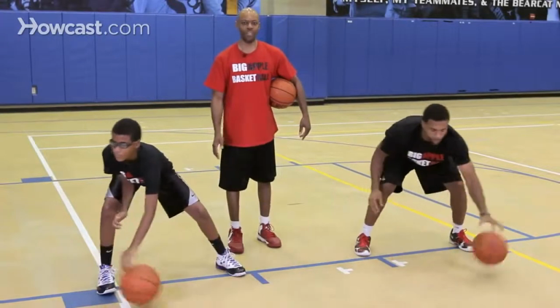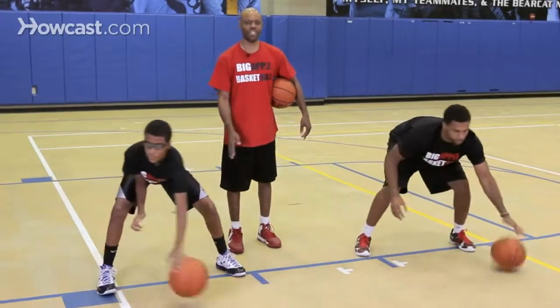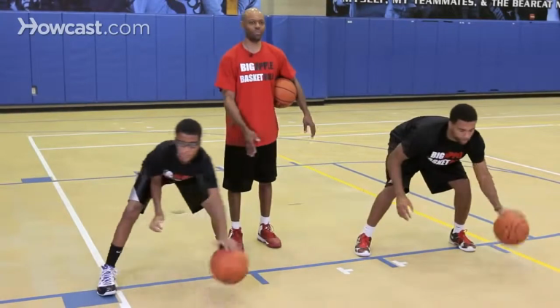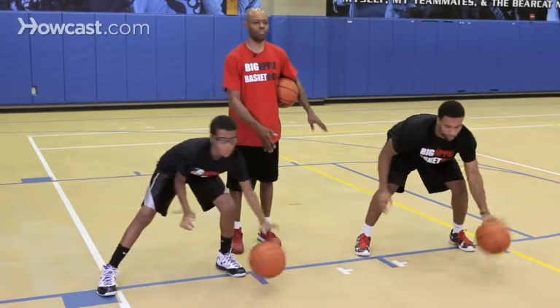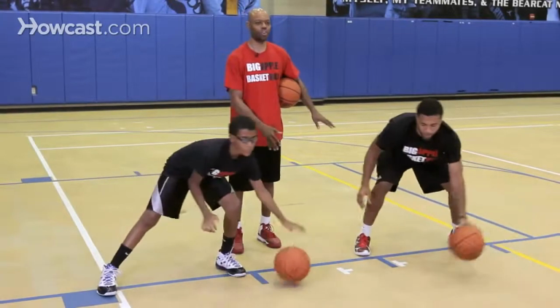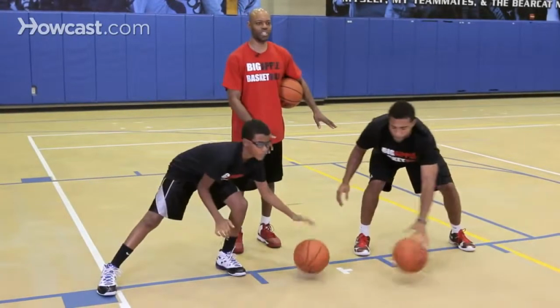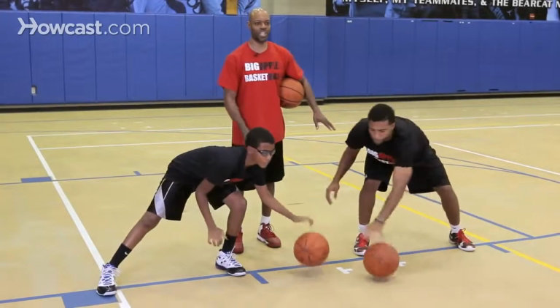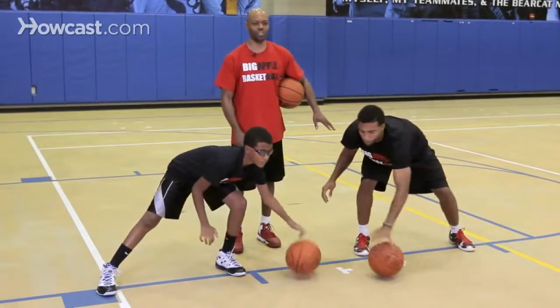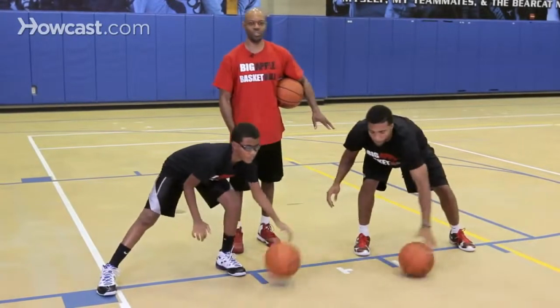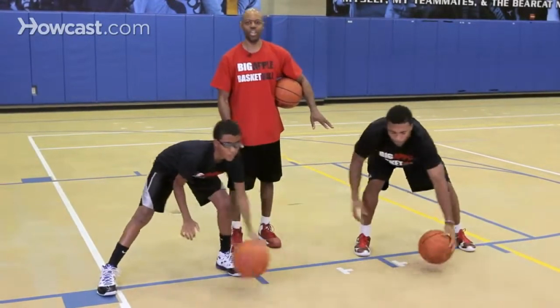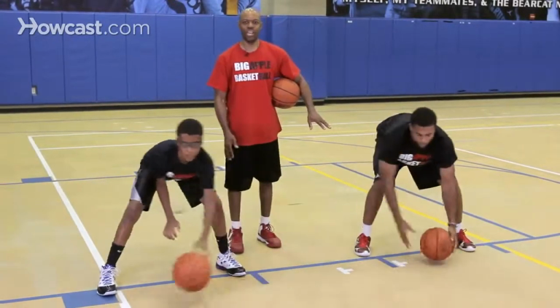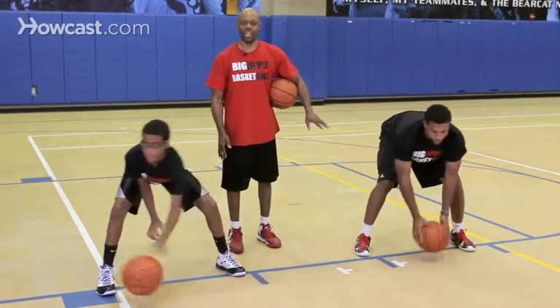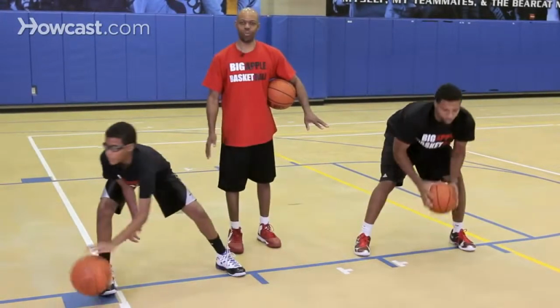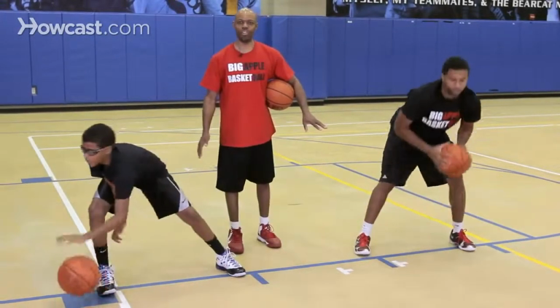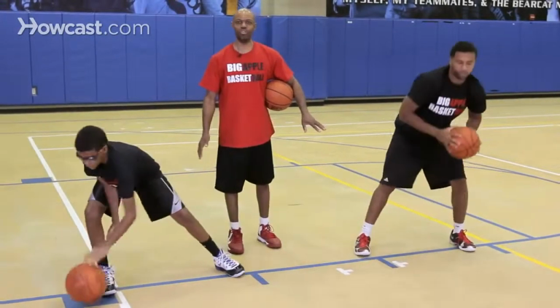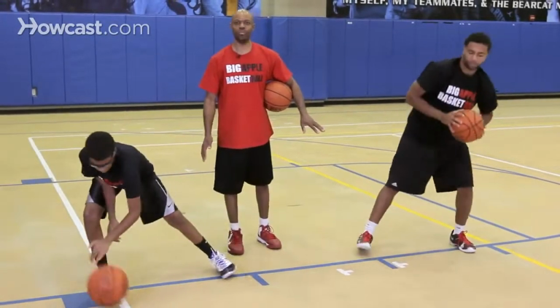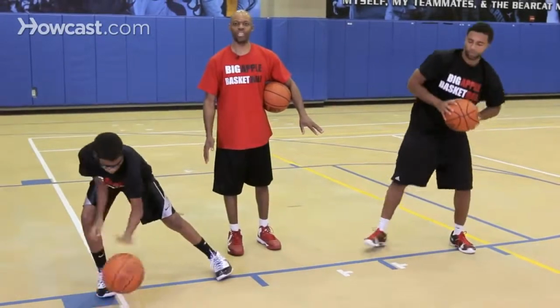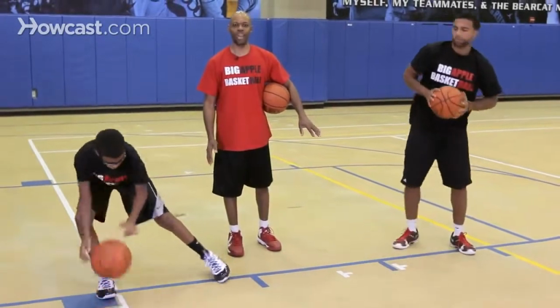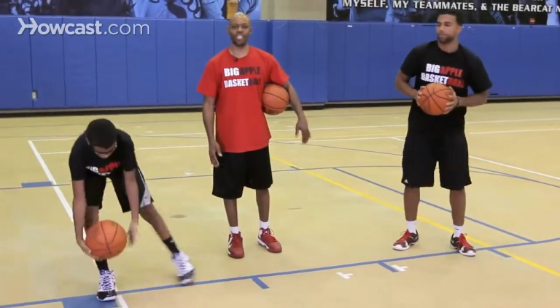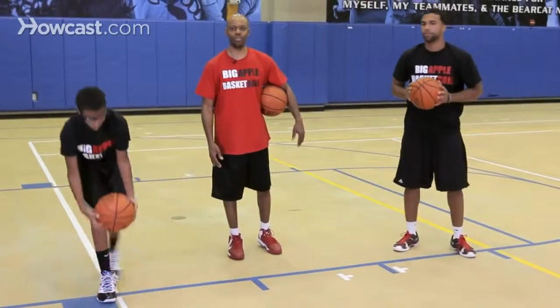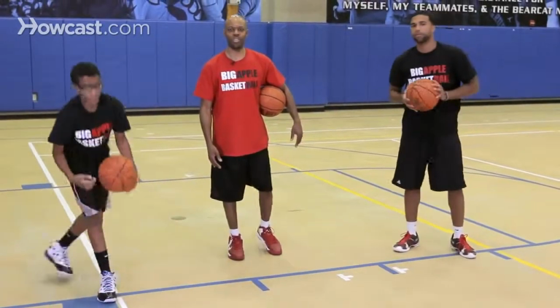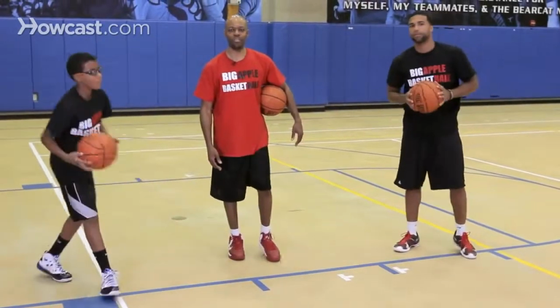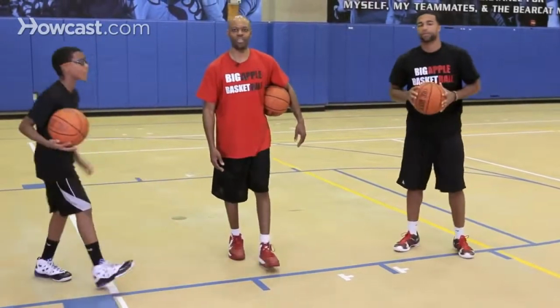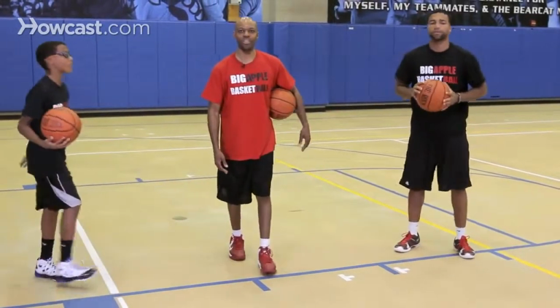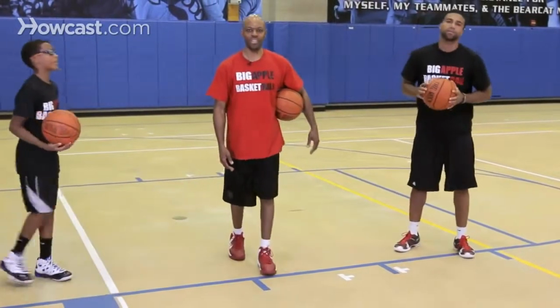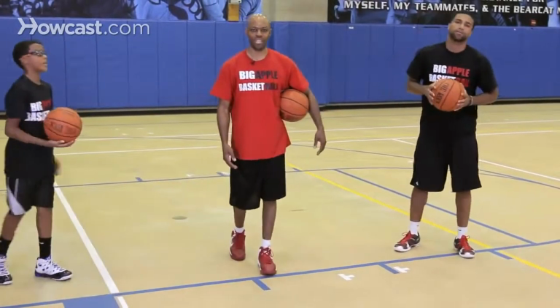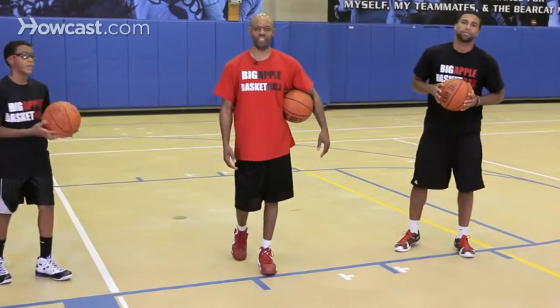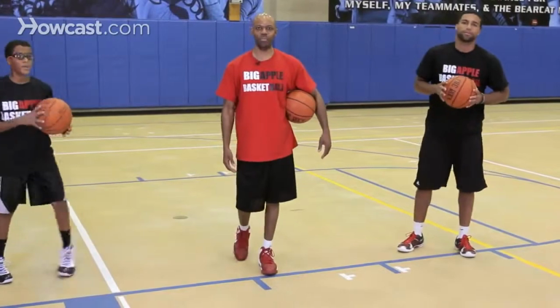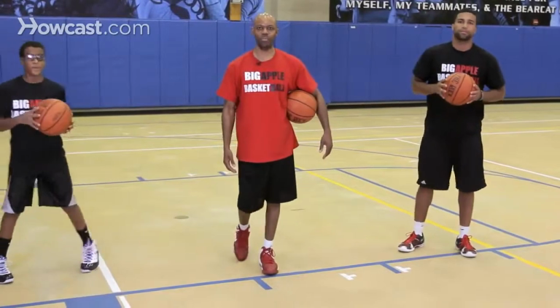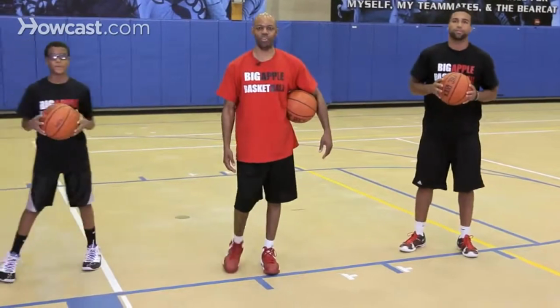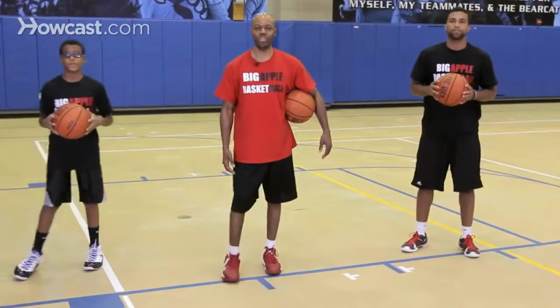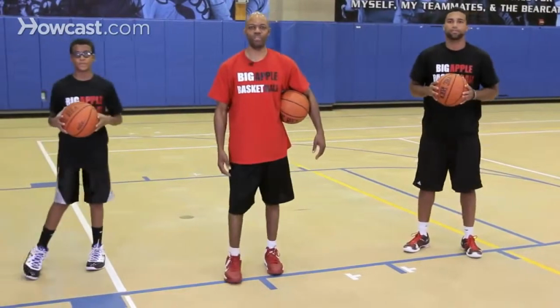Fingertip control is essential in working on dribbling the basketball low. That's how you dribble the ball low.